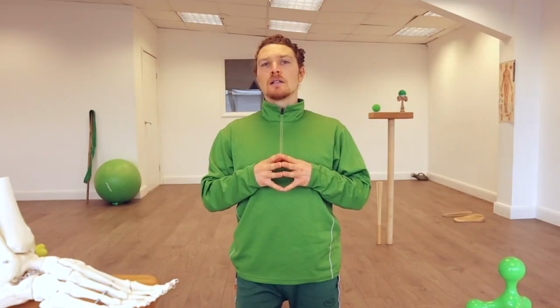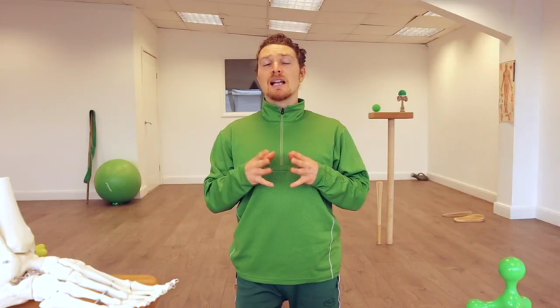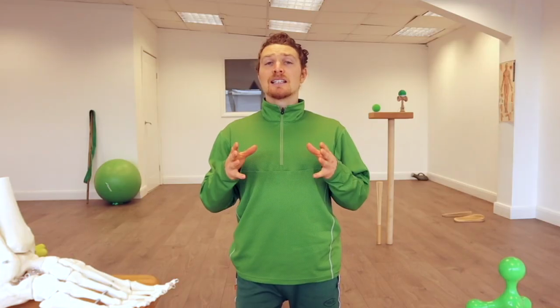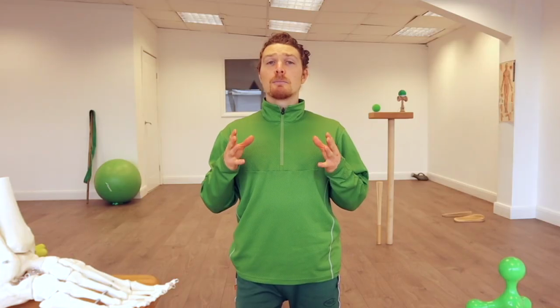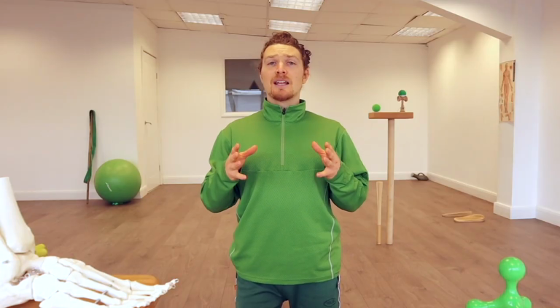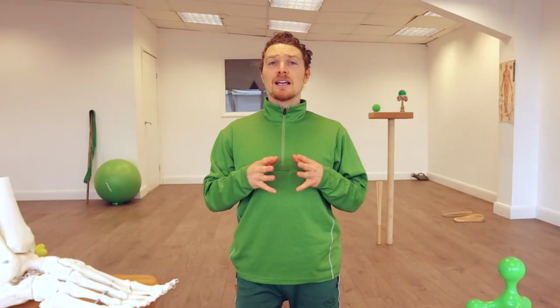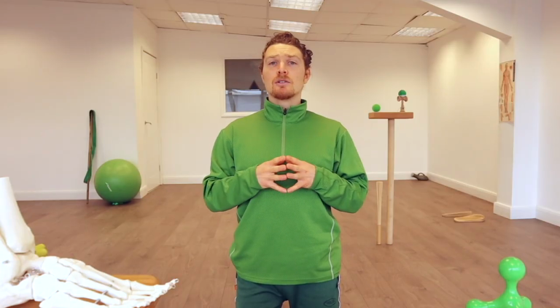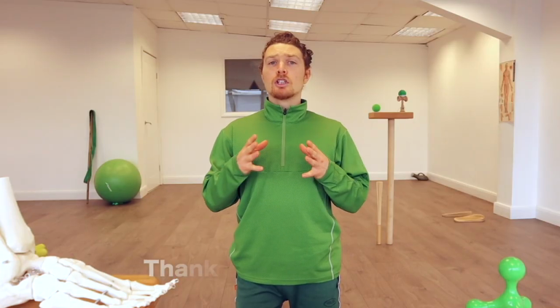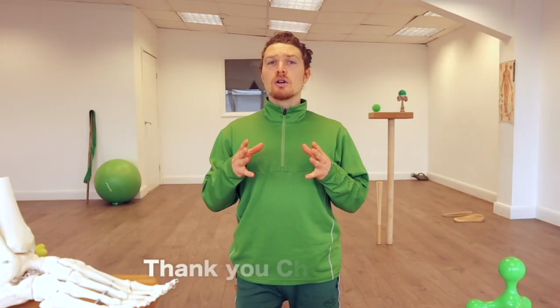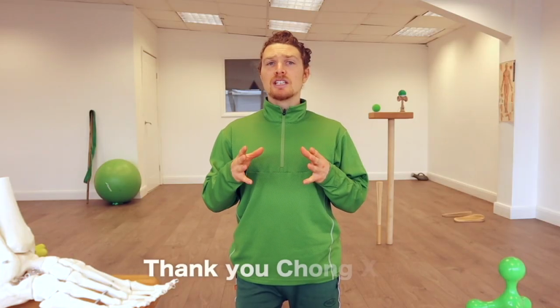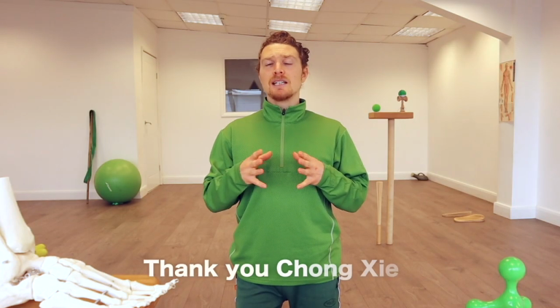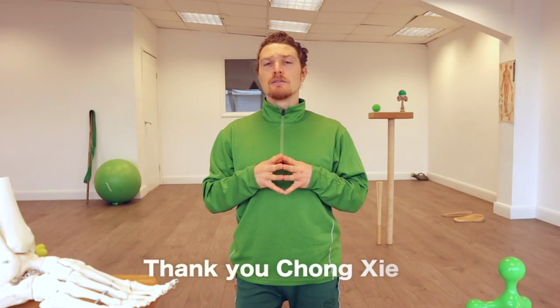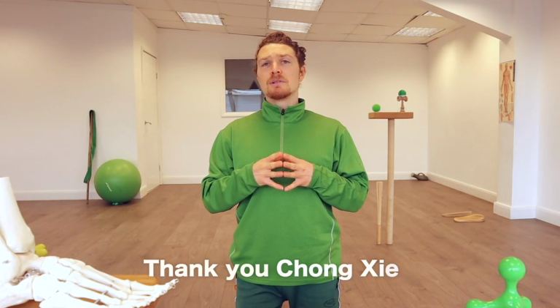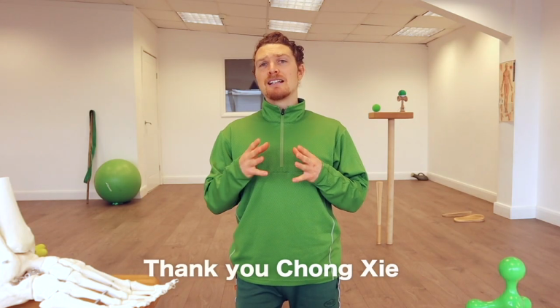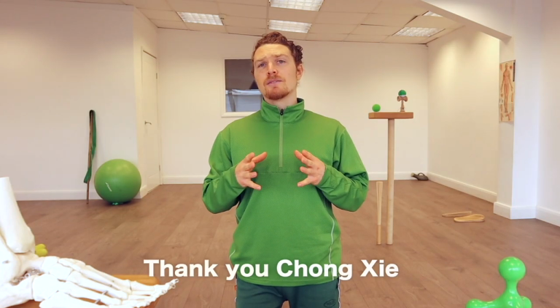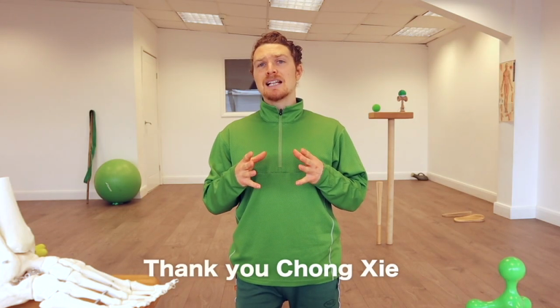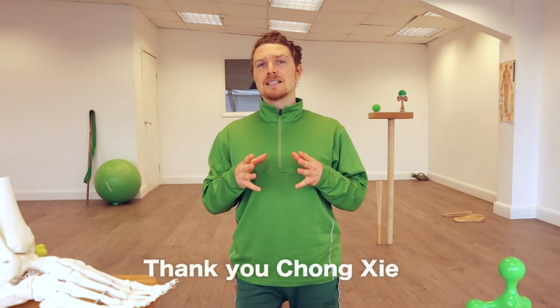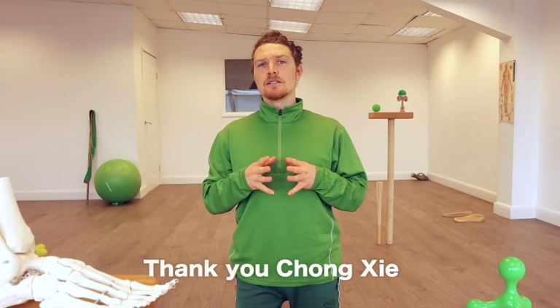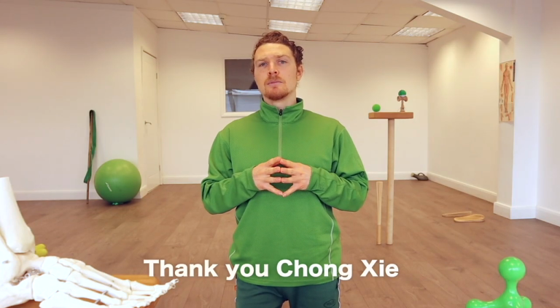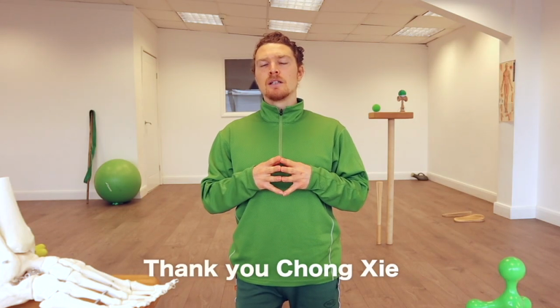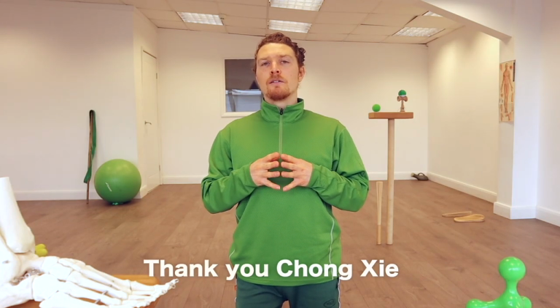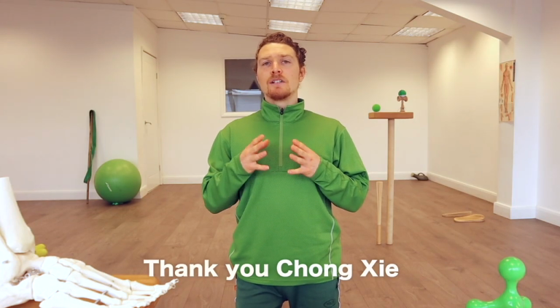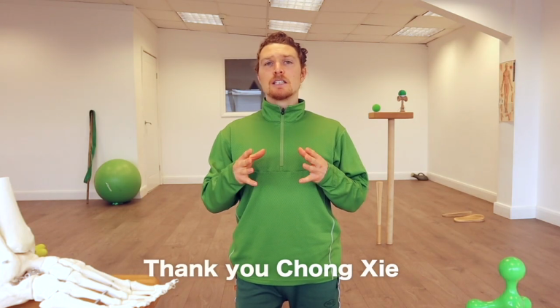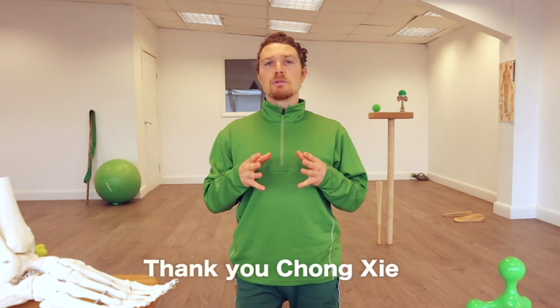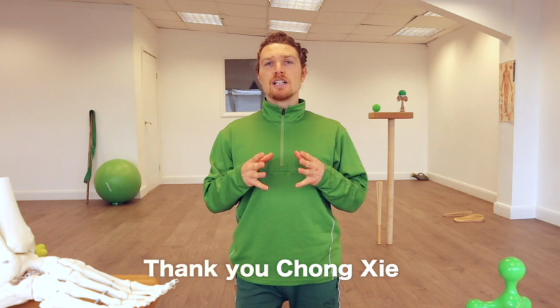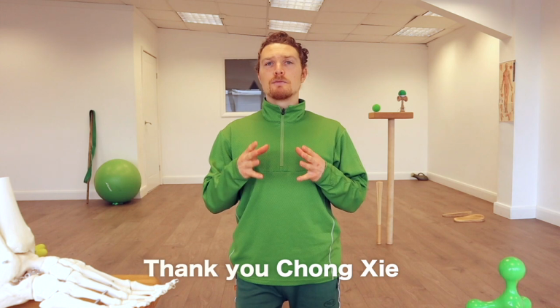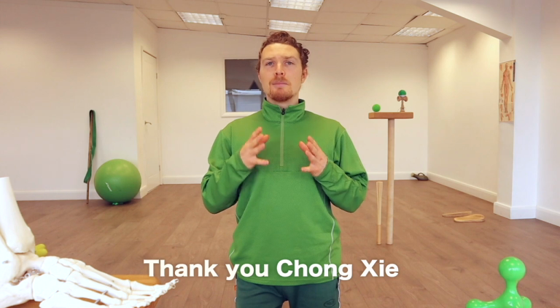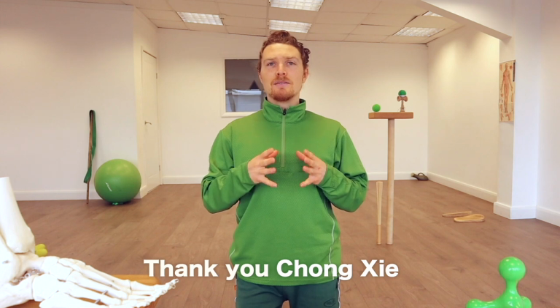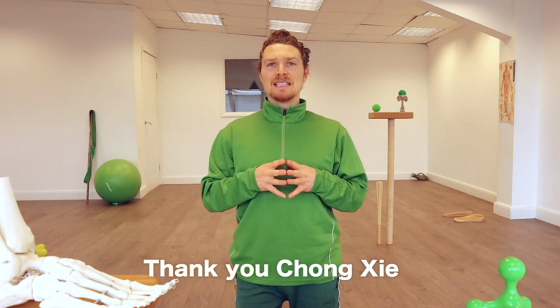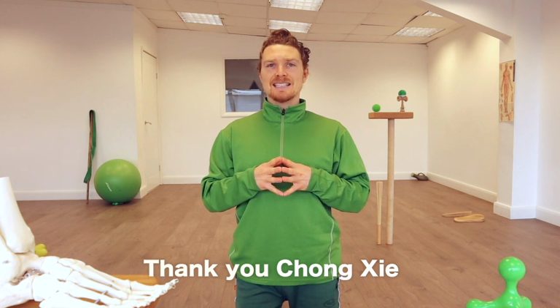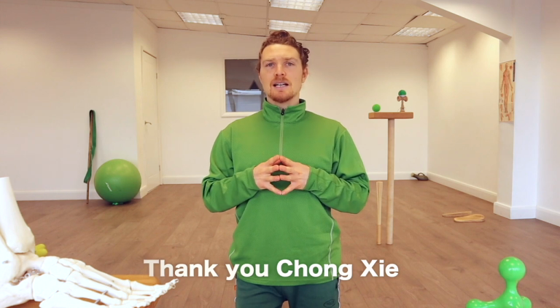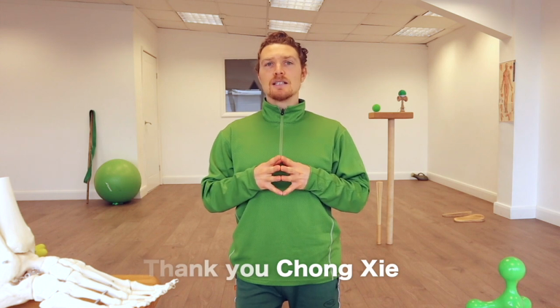I'd like to give a big thank you to Chong Ji from Secrets of Athleticism for the inspiration for many of these exercises.